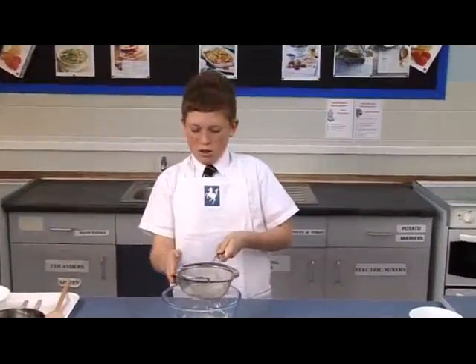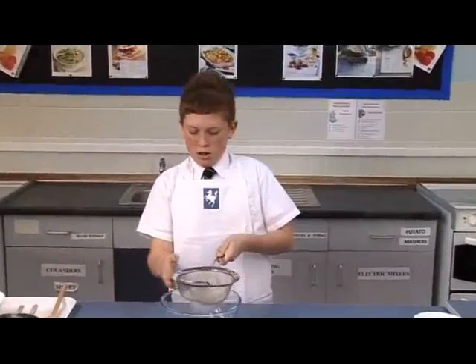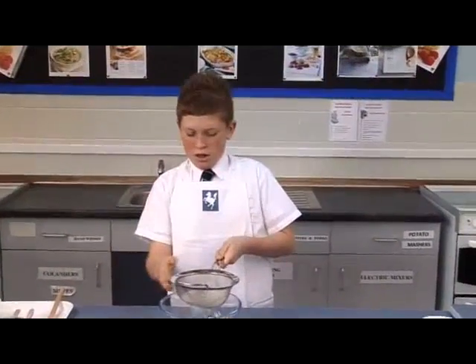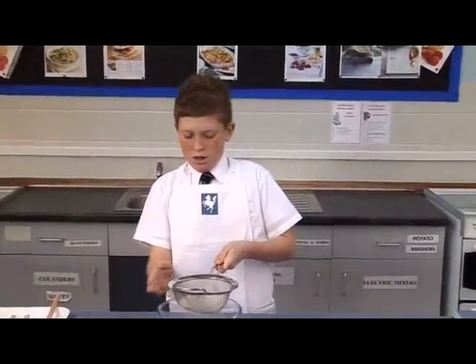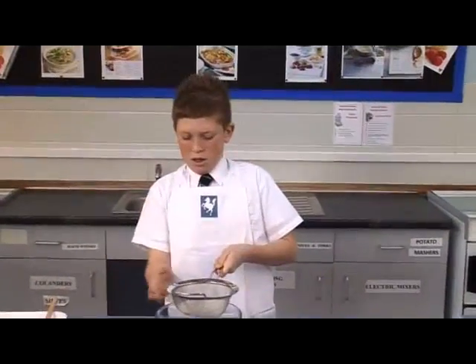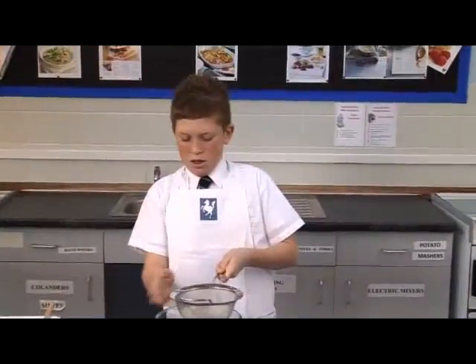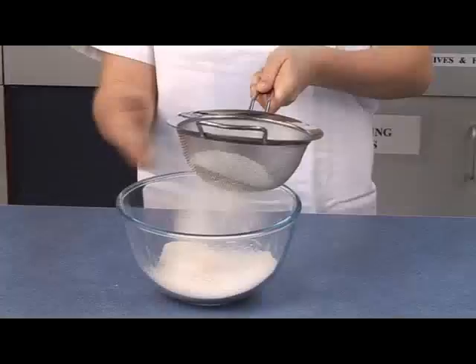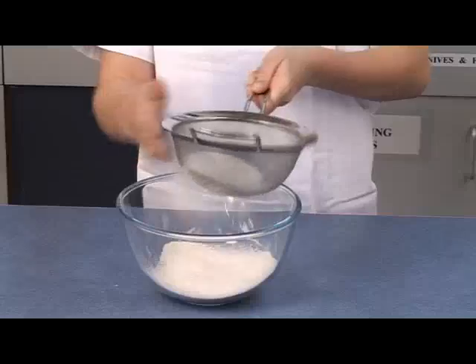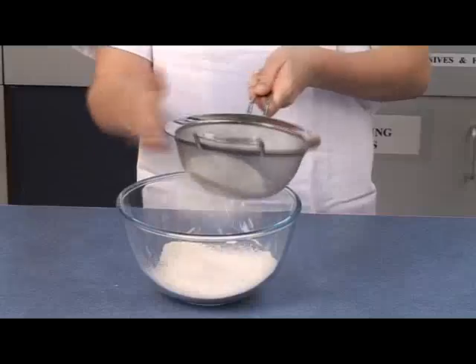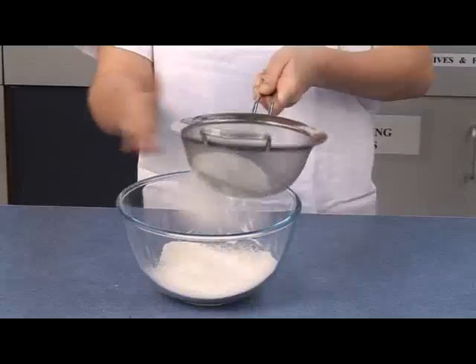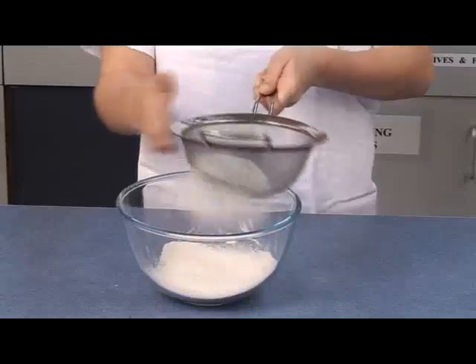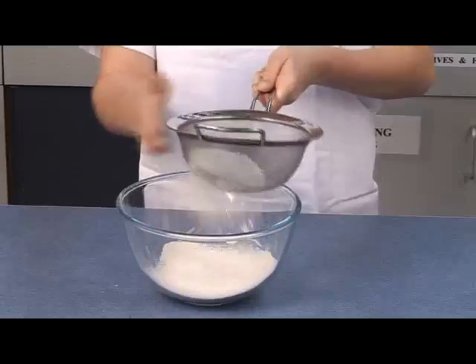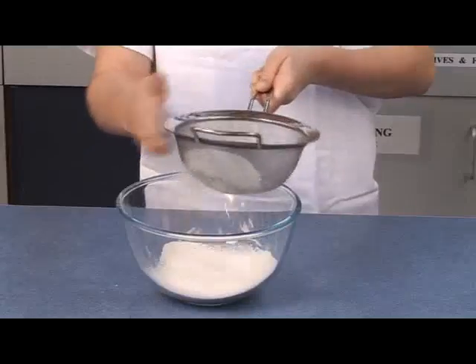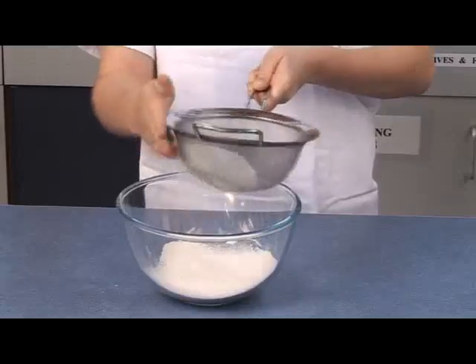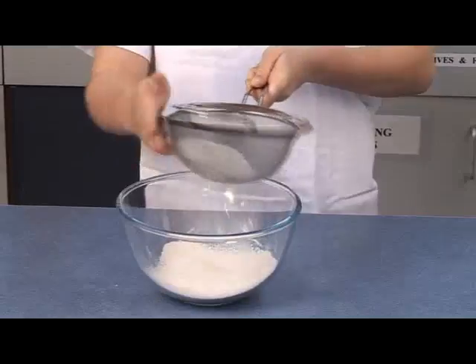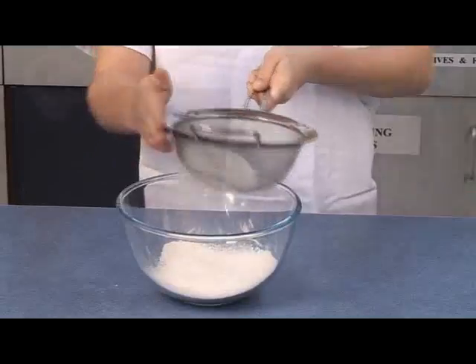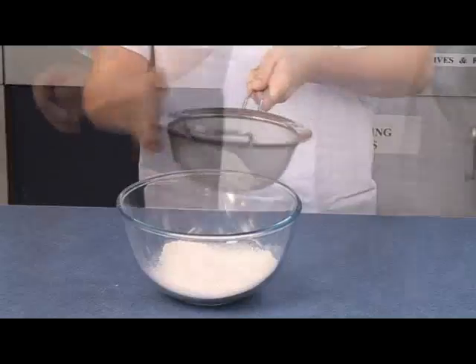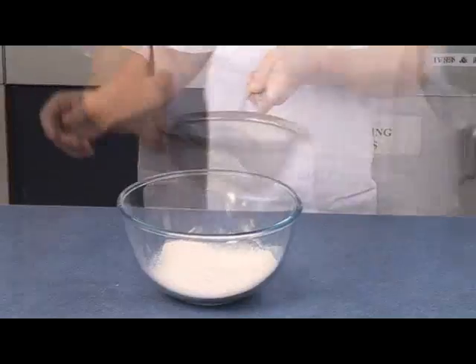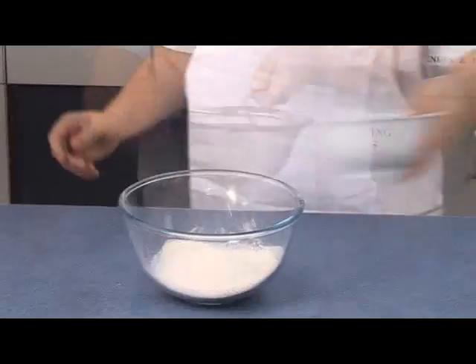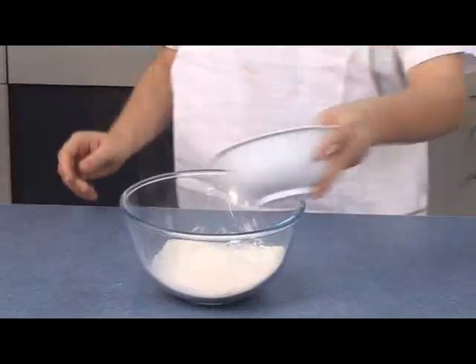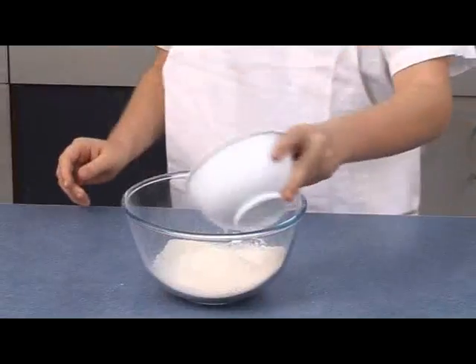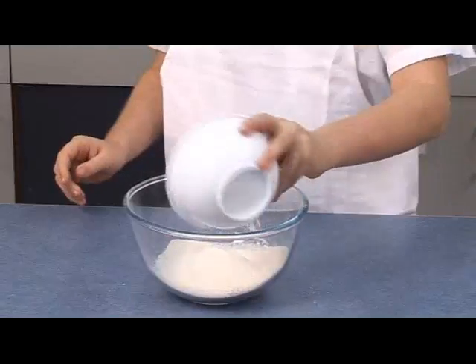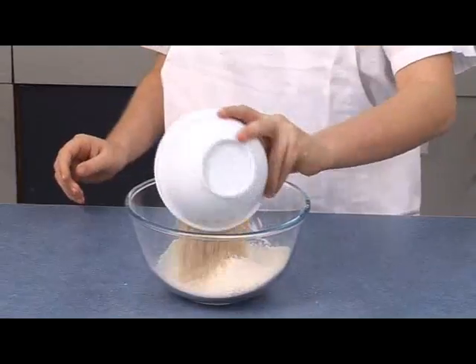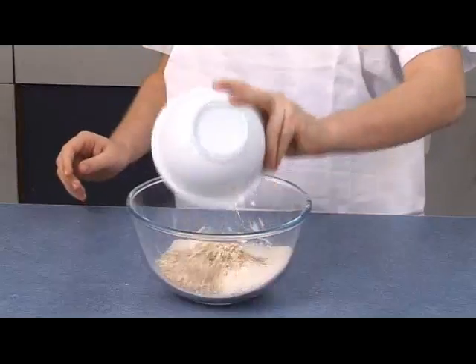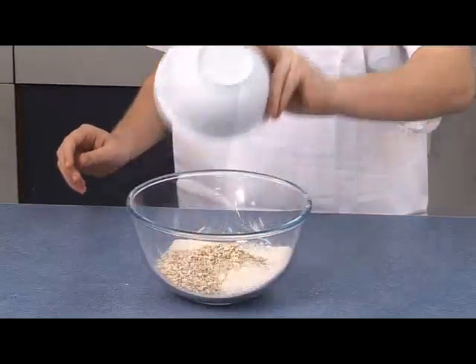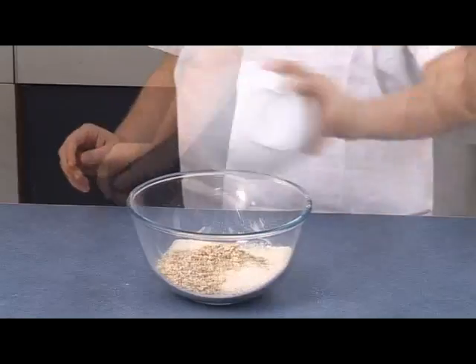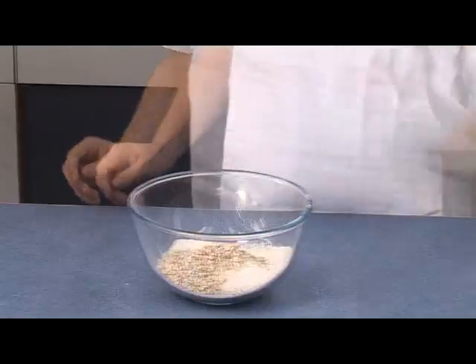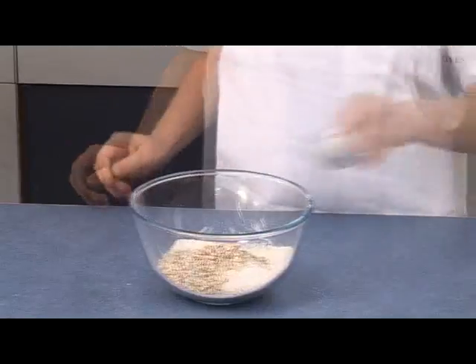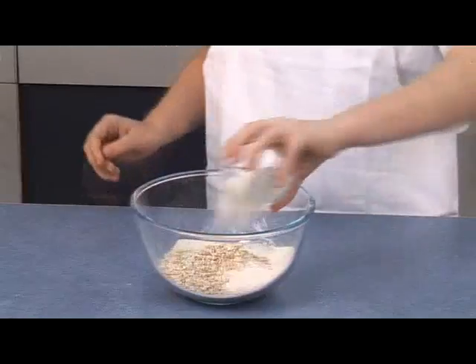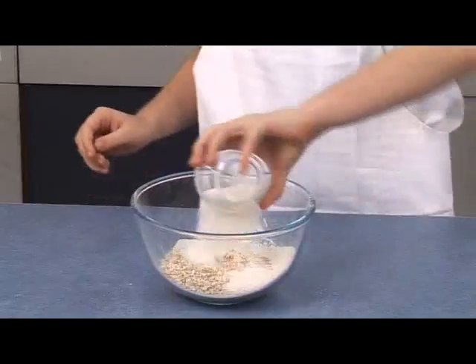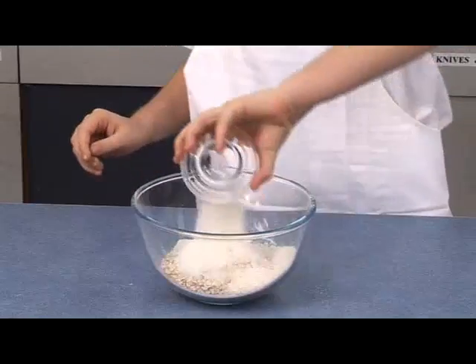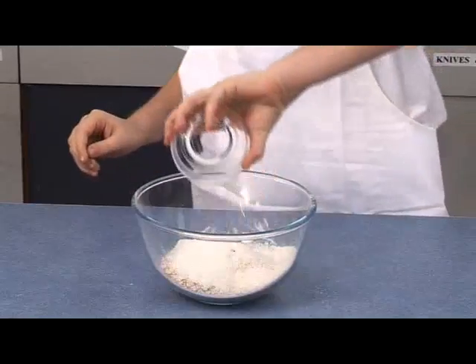Sift the flour into the bowl and then mix in the oats, coconut and sugar.